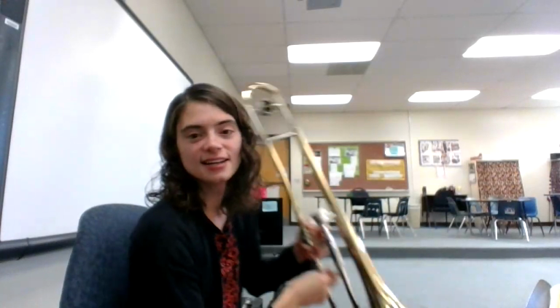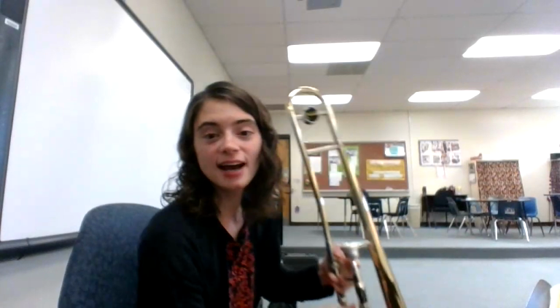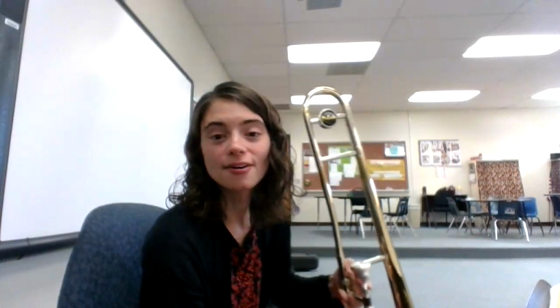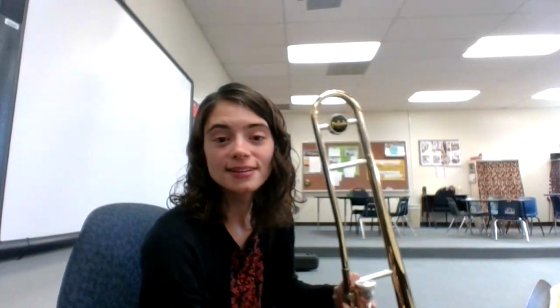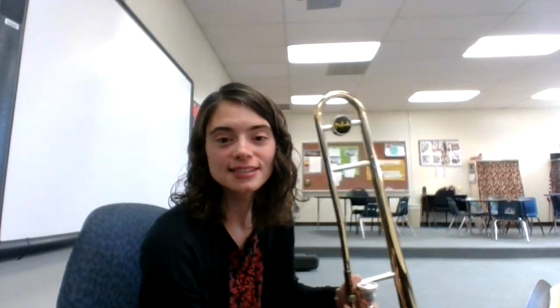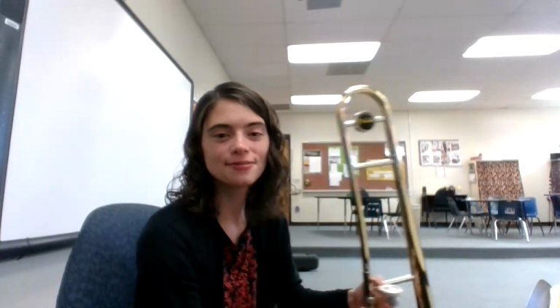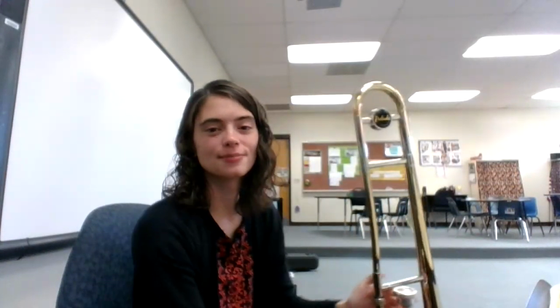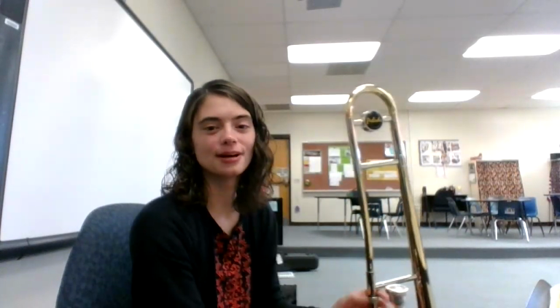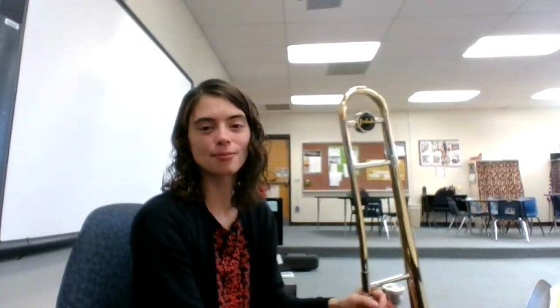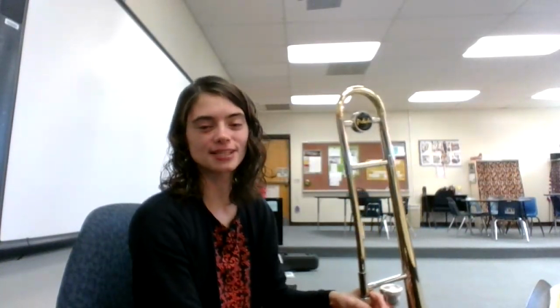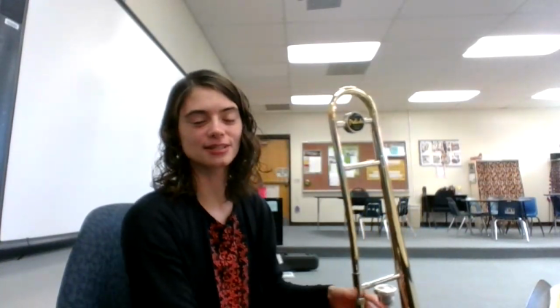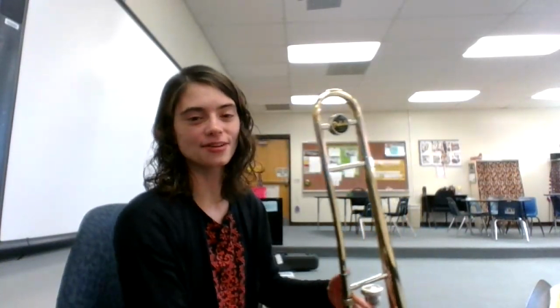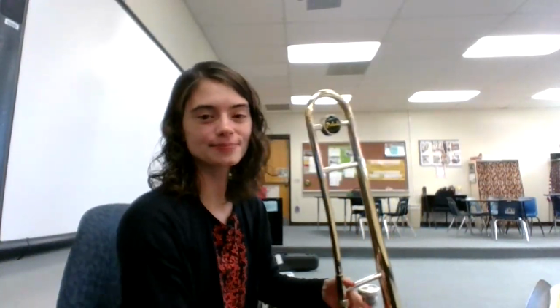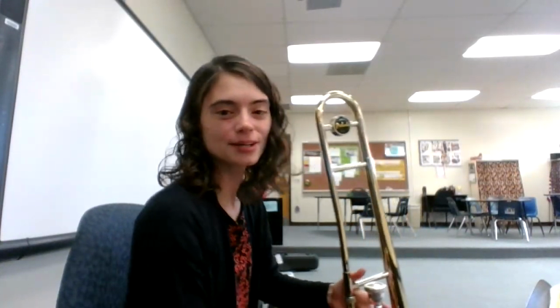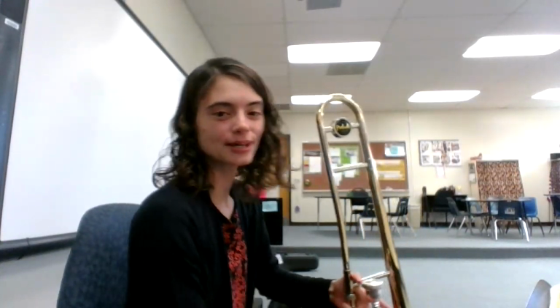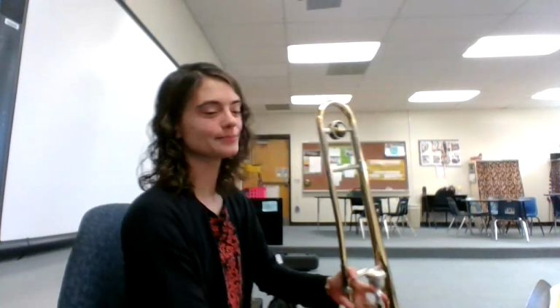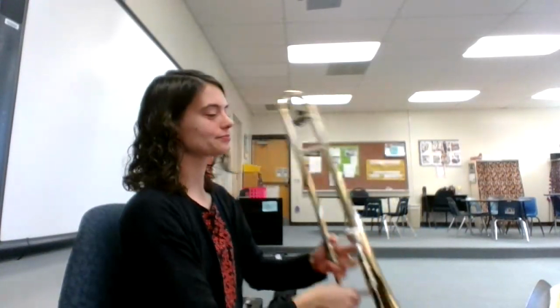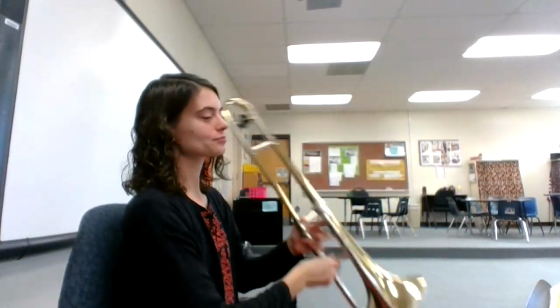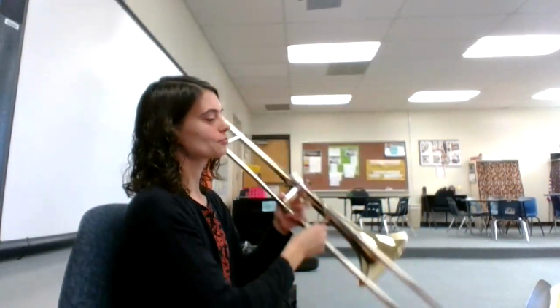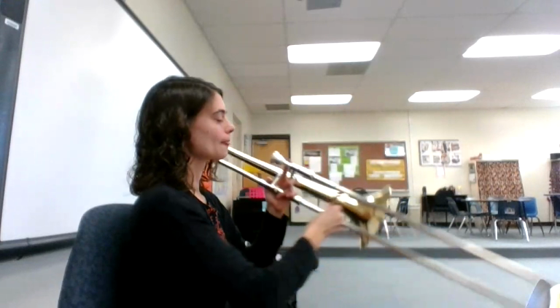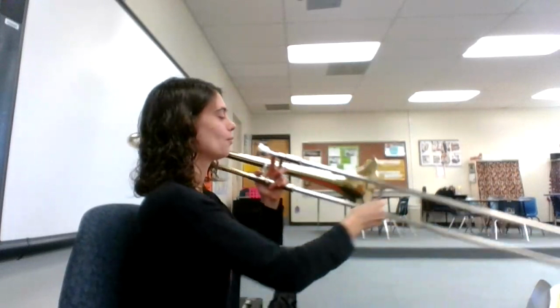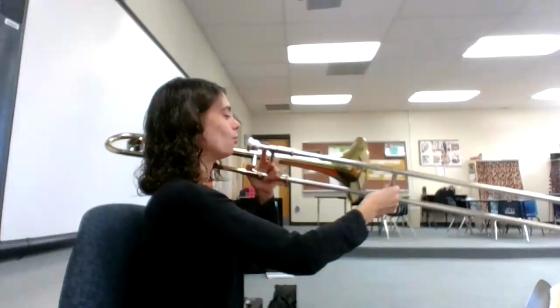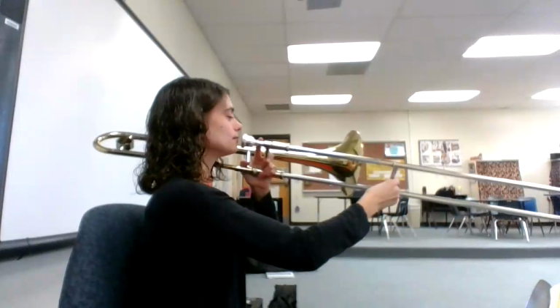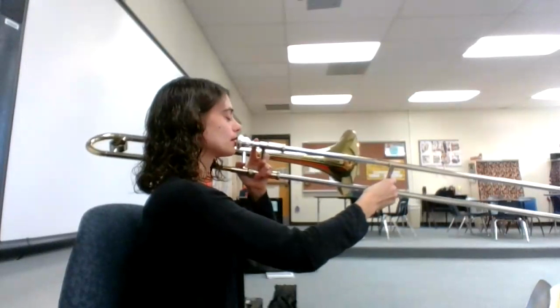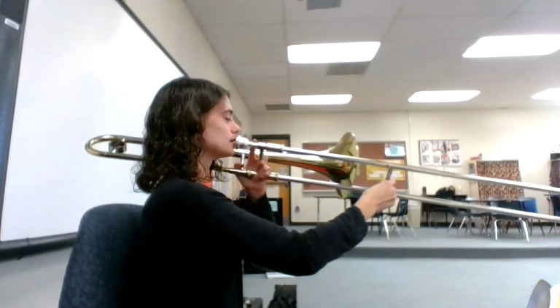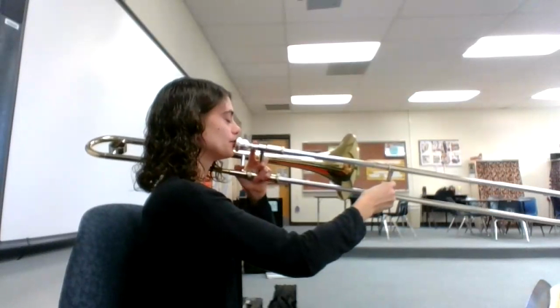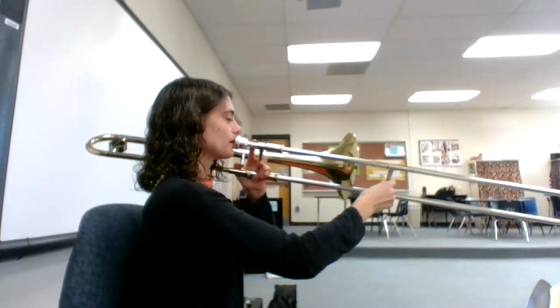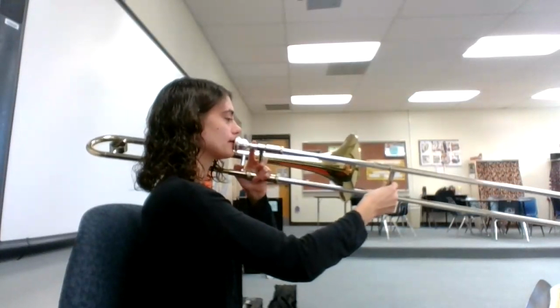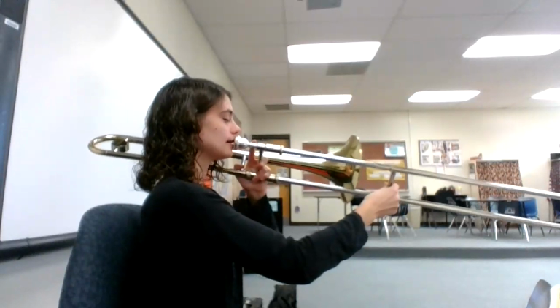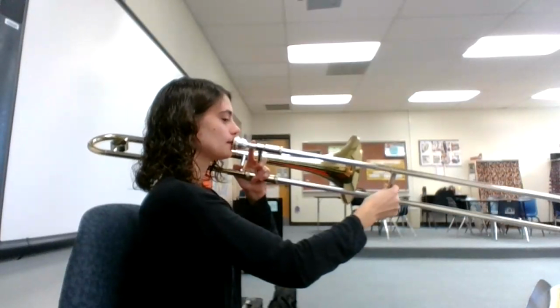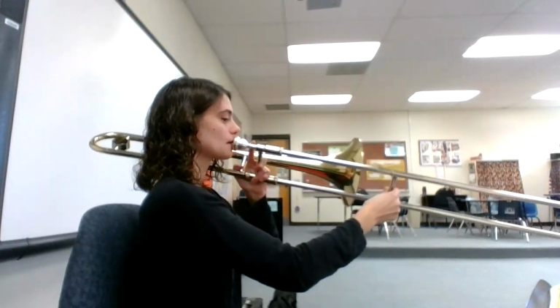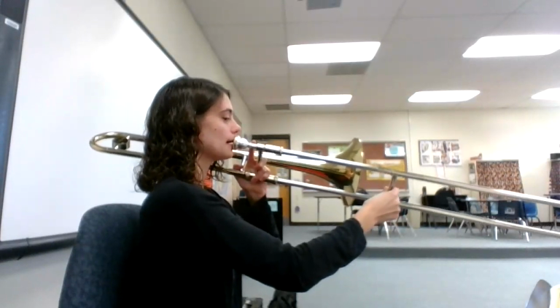Now, let's see if we can play it one more time together. Here we go. One, two, ready, play!